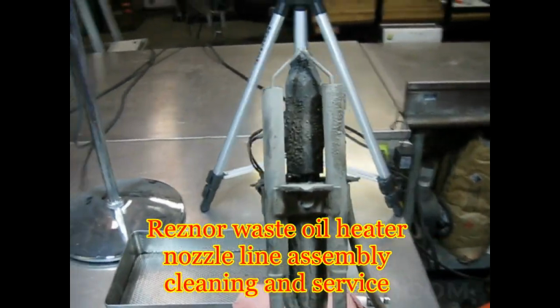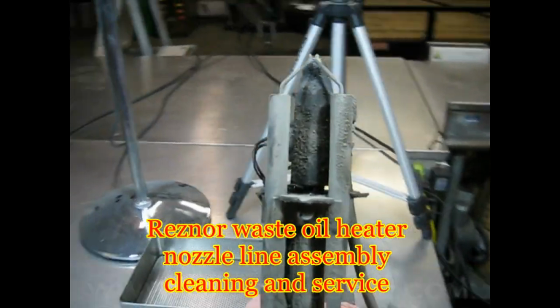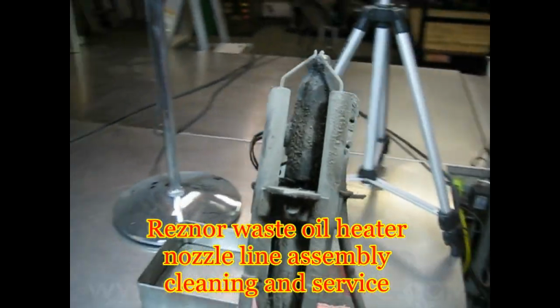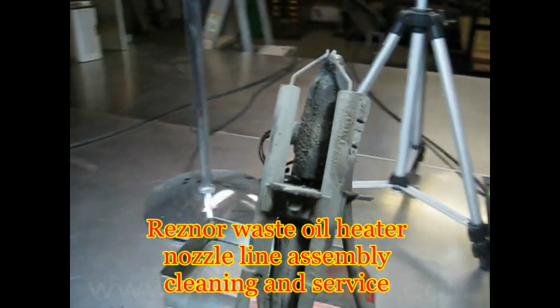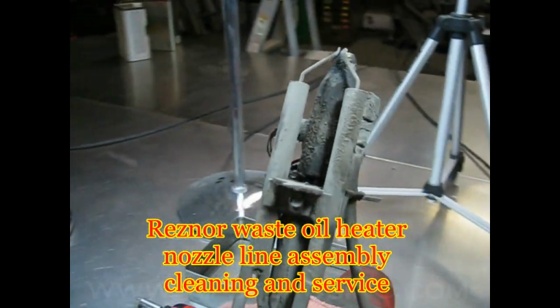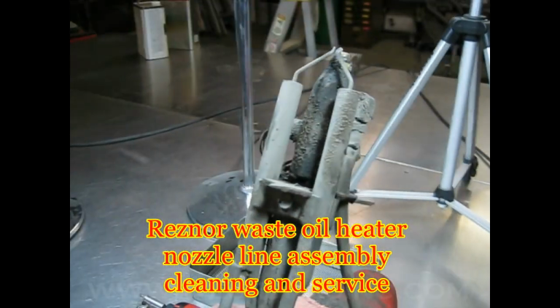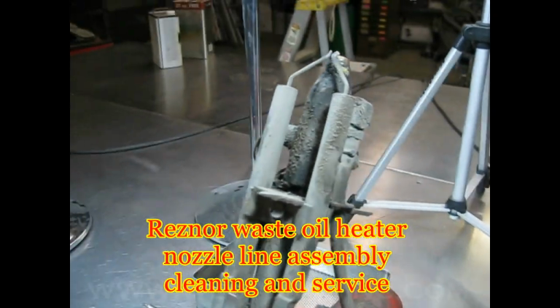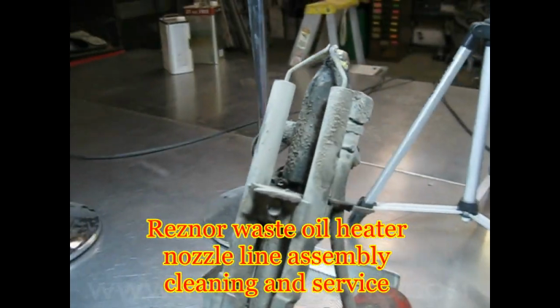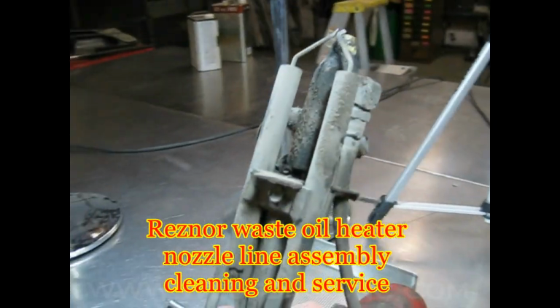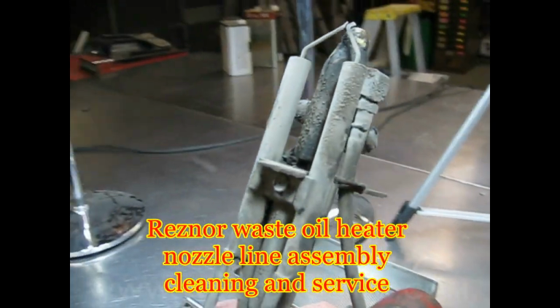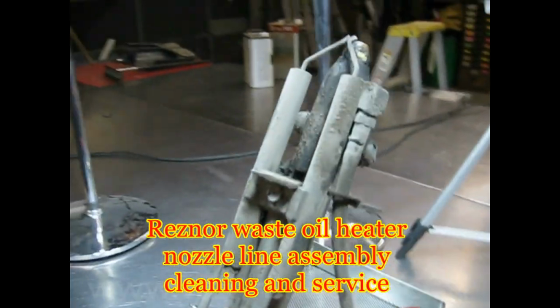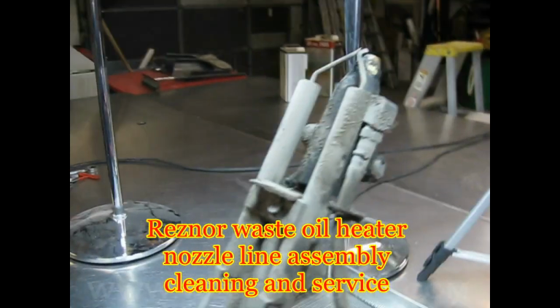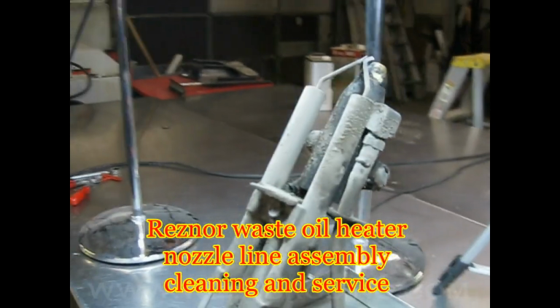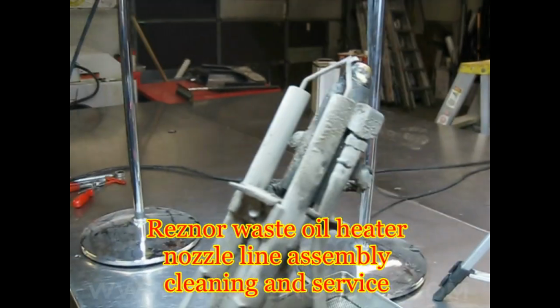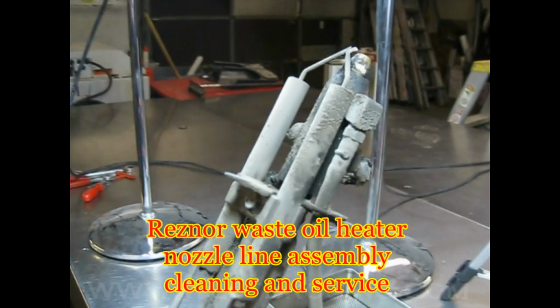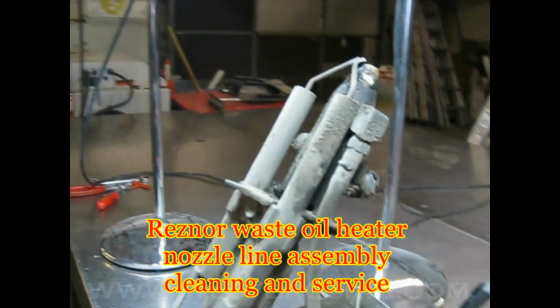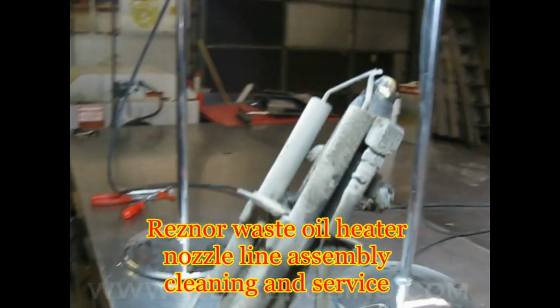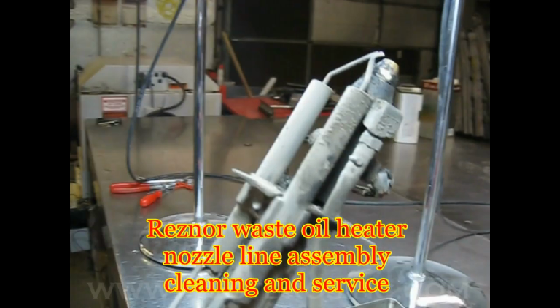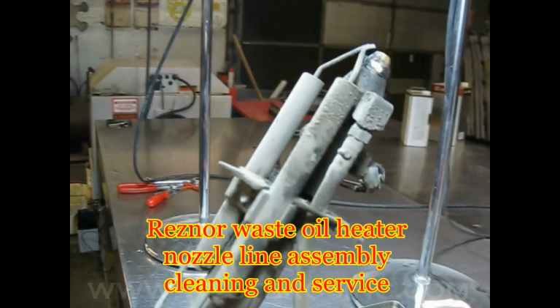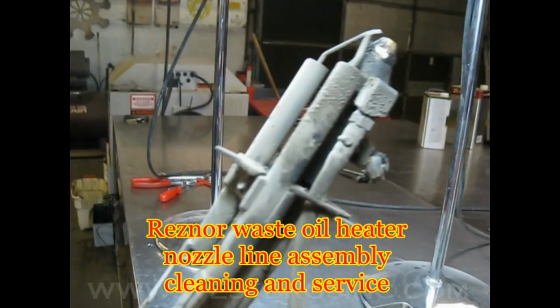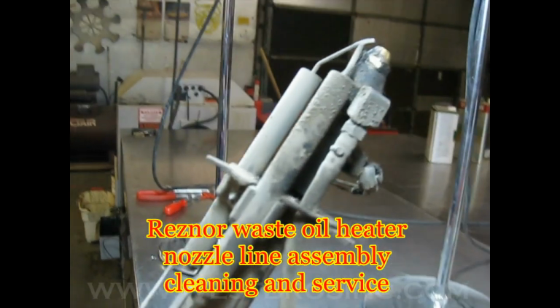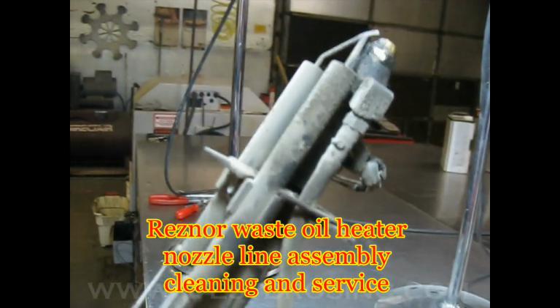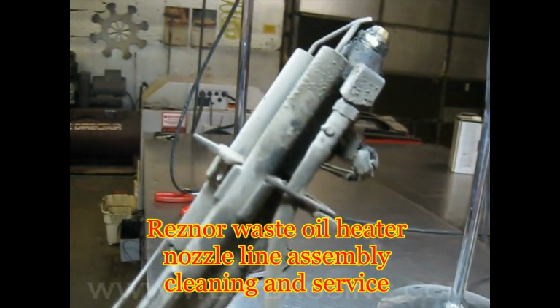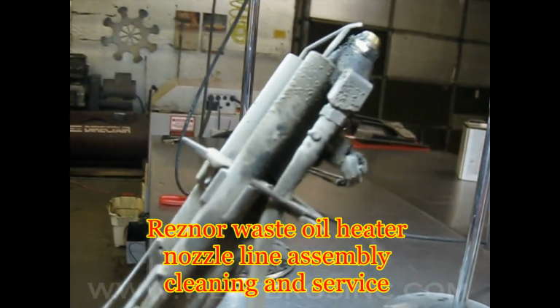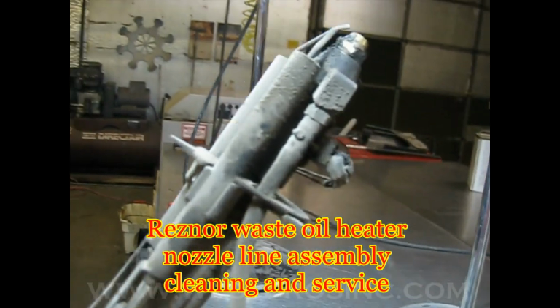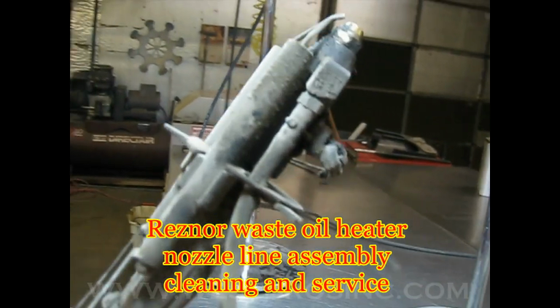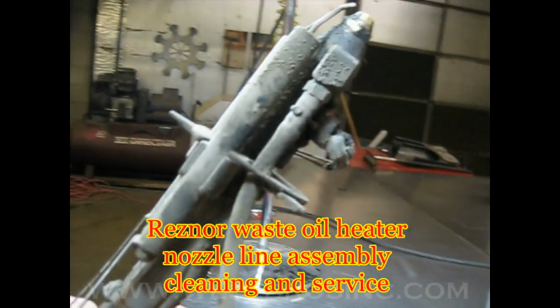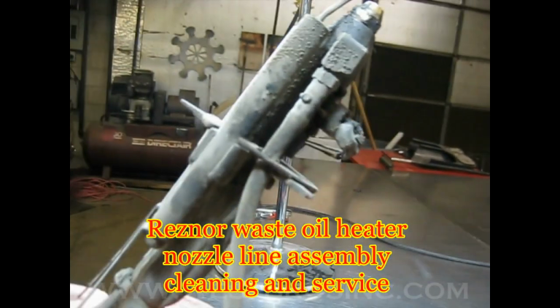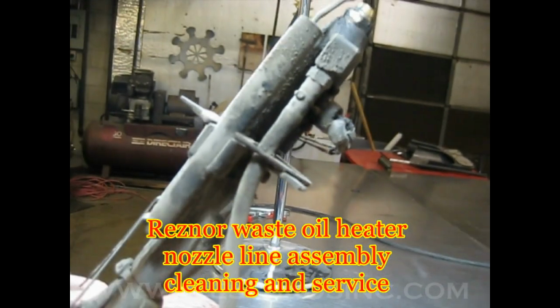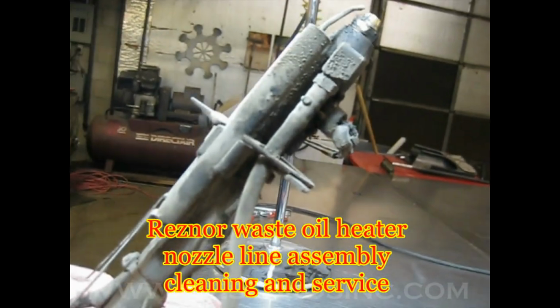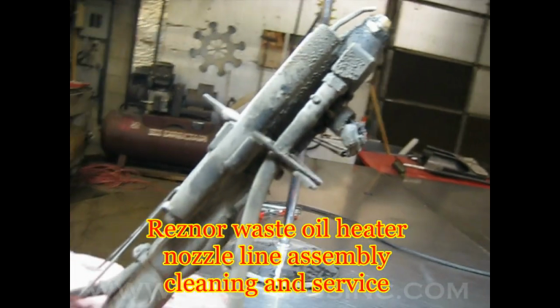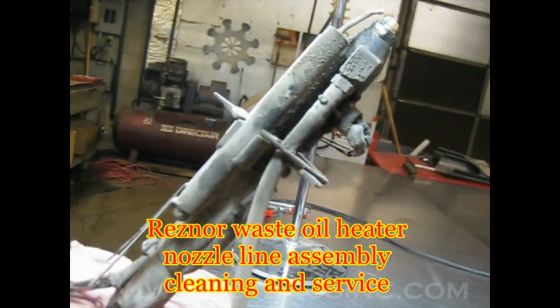Reznor waste oil heater, nozzle line assembly servicing and cleaning.